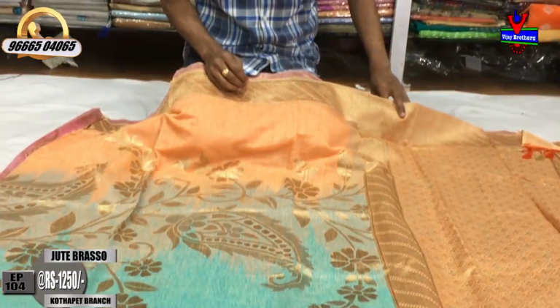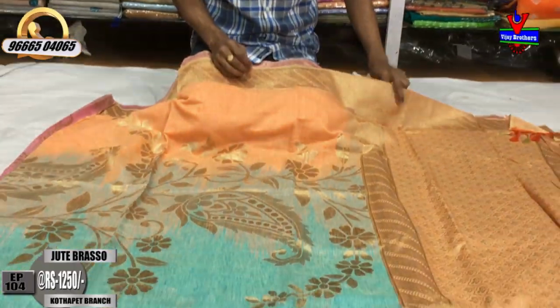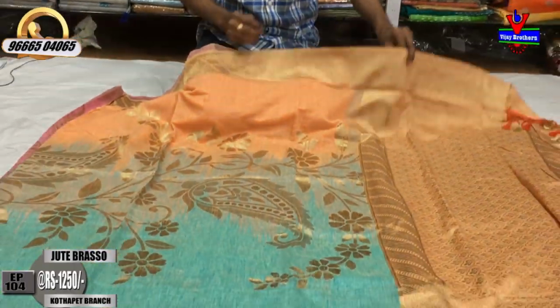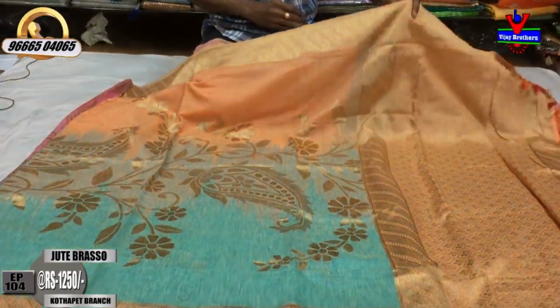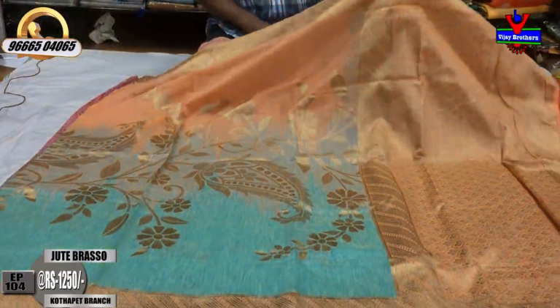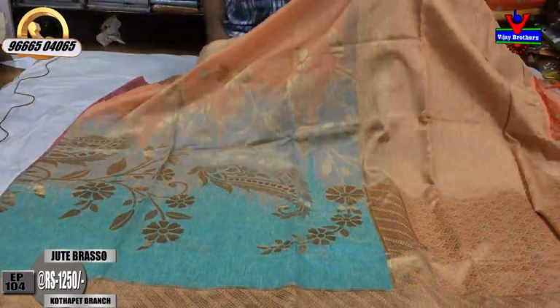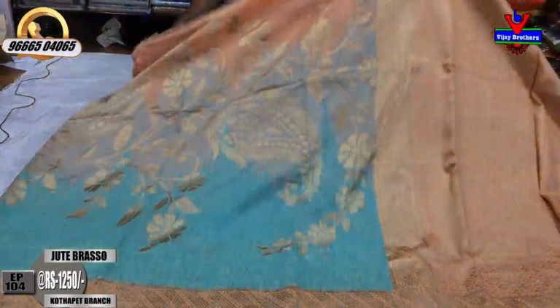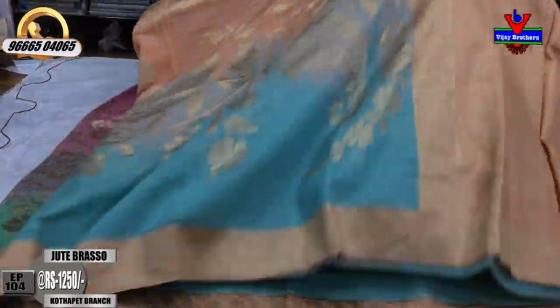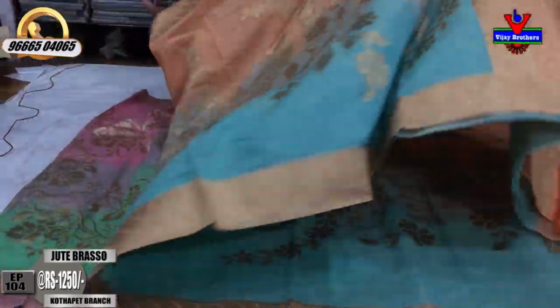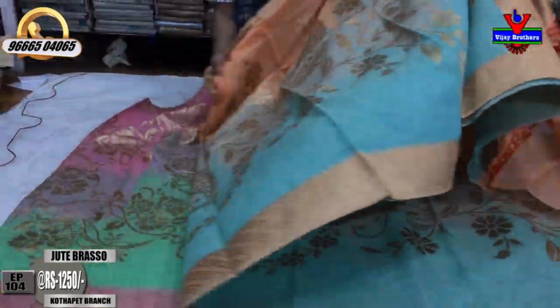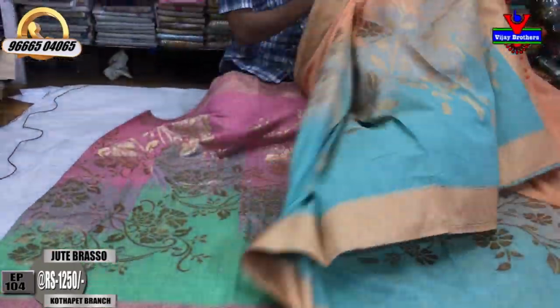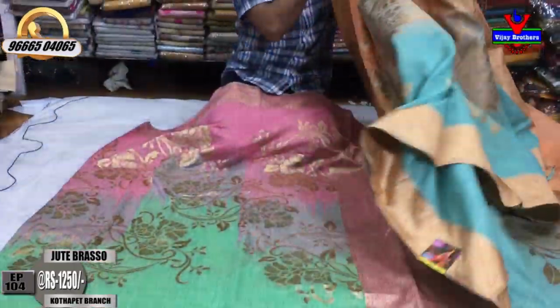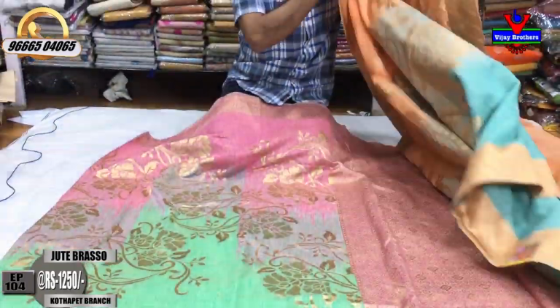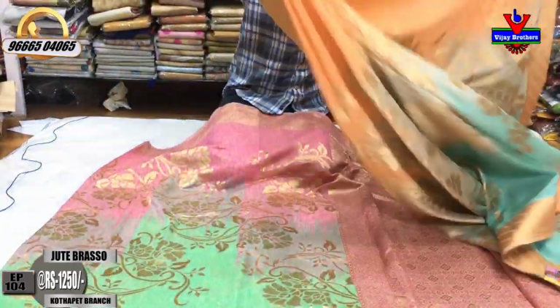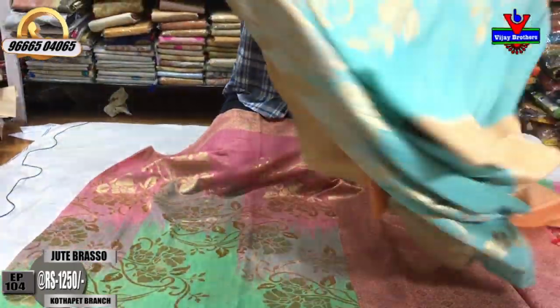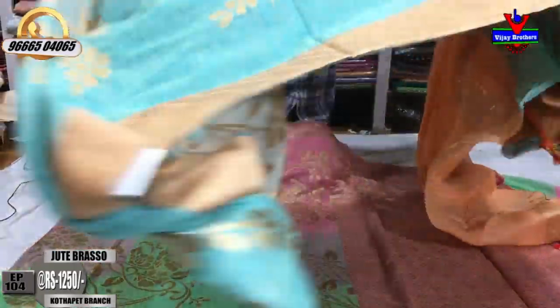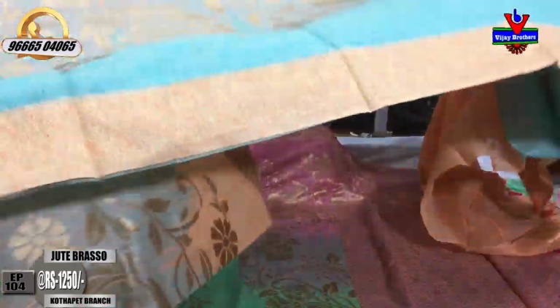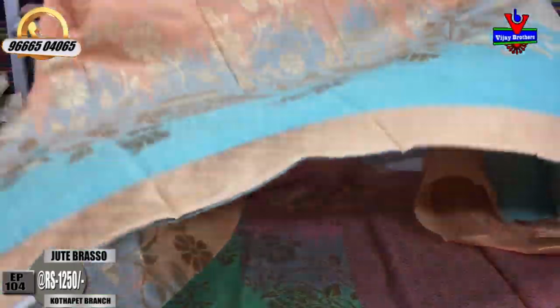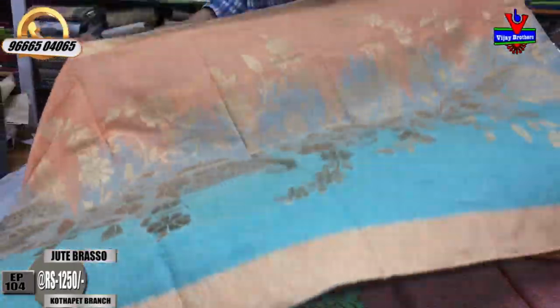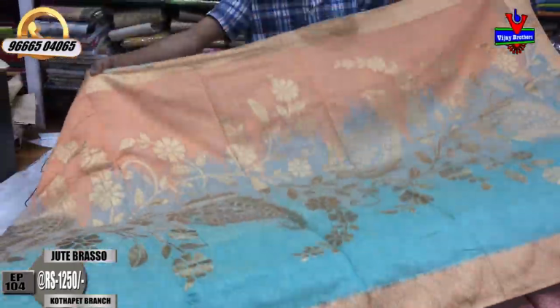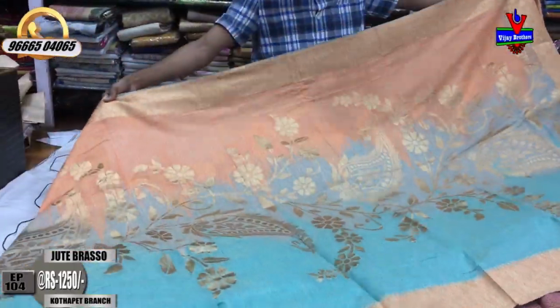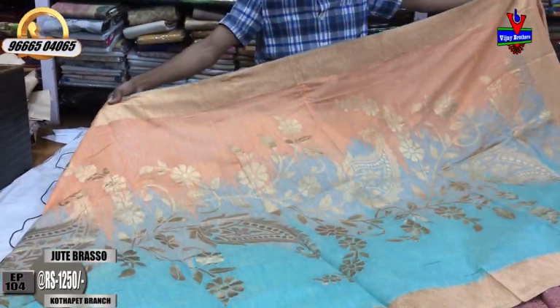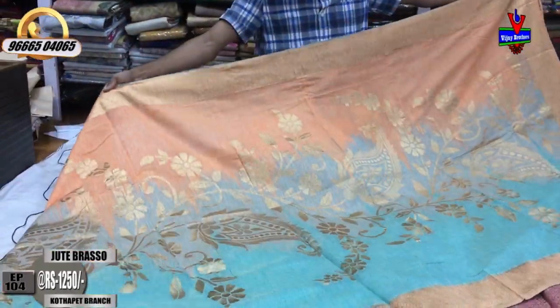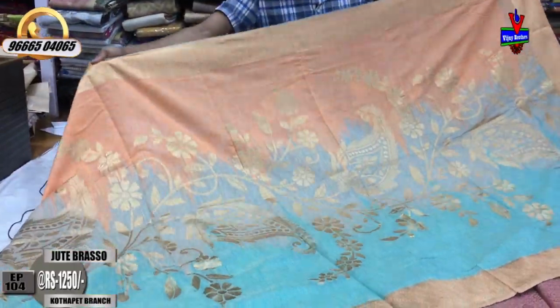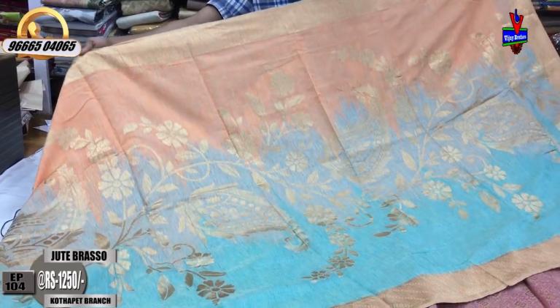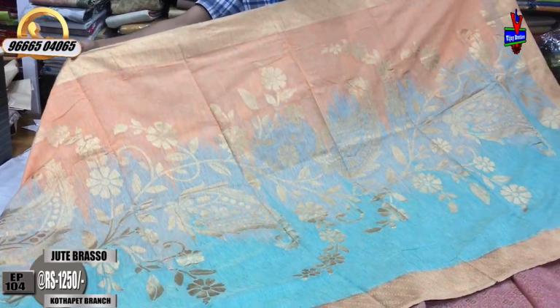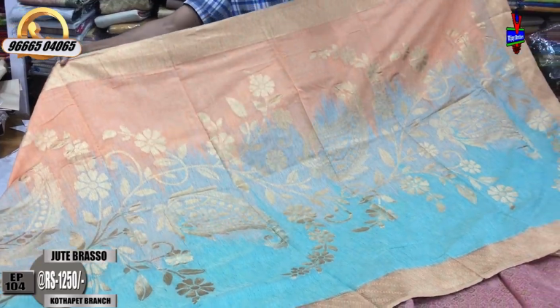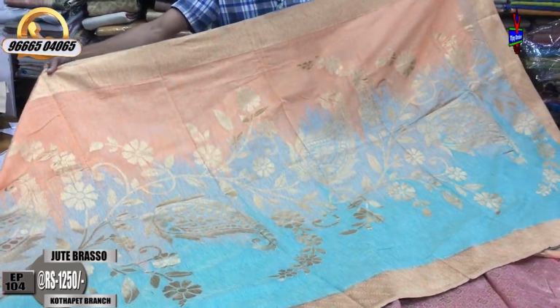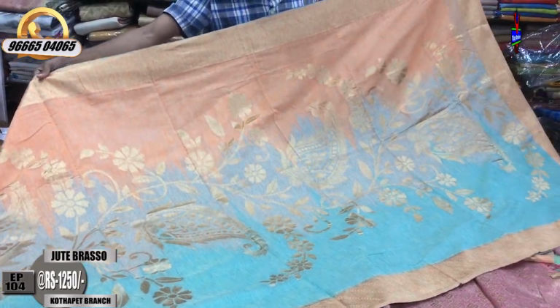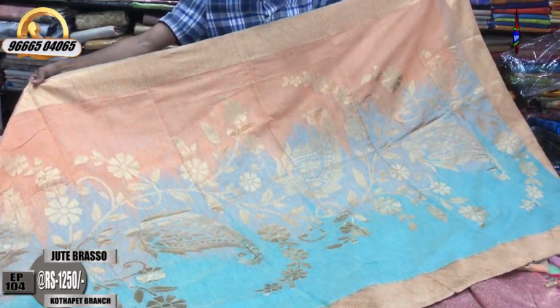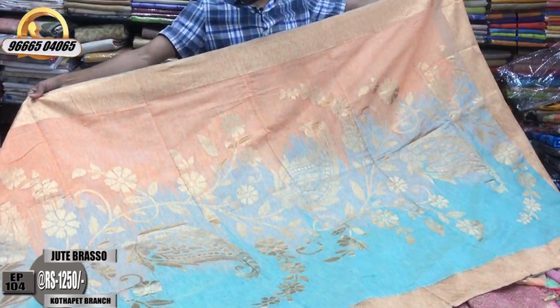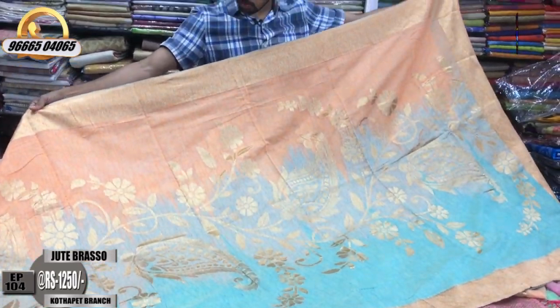The next saree is also very different in design — a light orange and sea green color combination, a very beautiful and colorful saree.